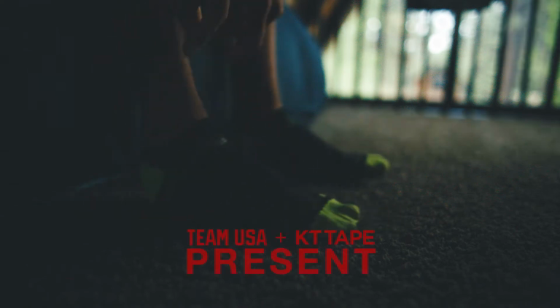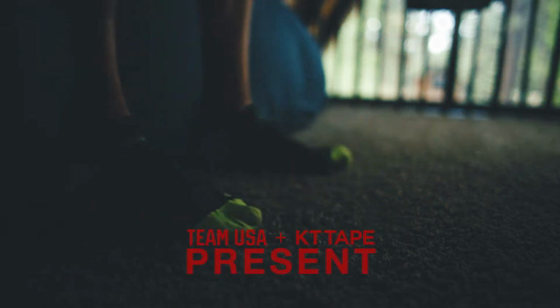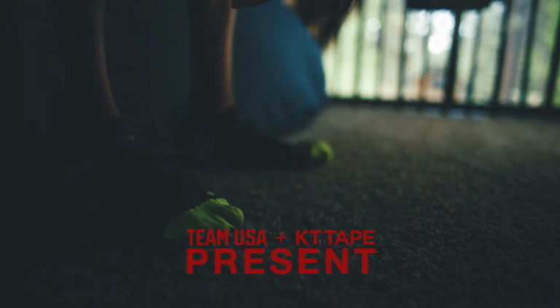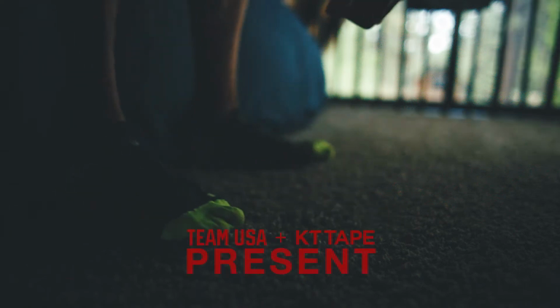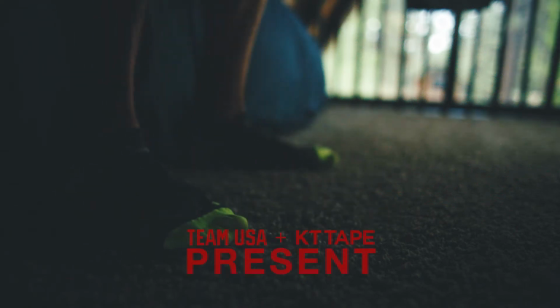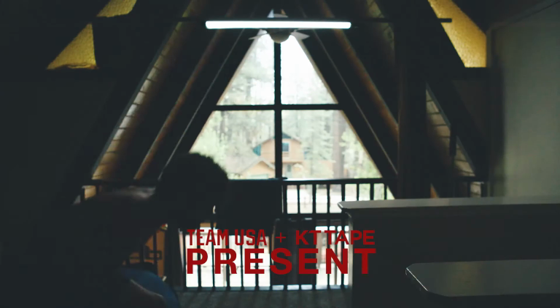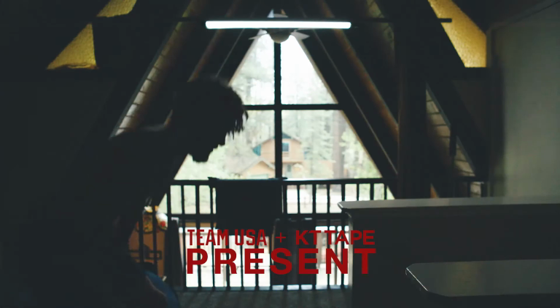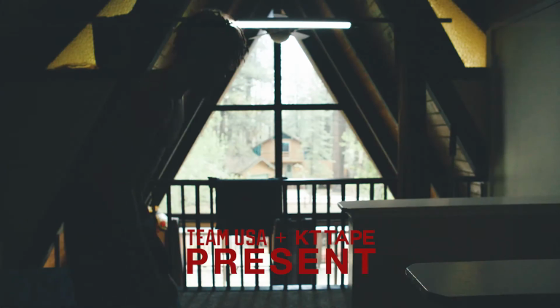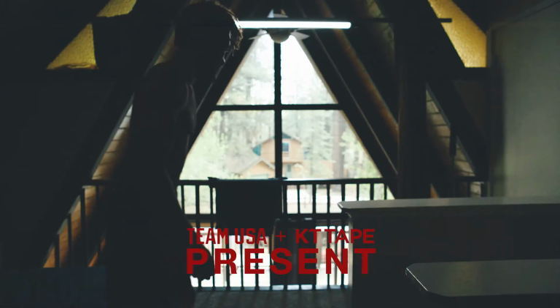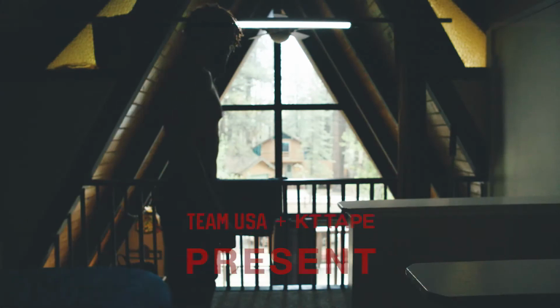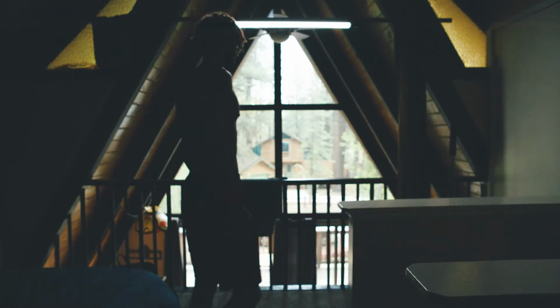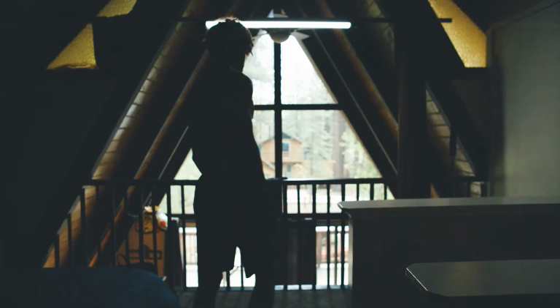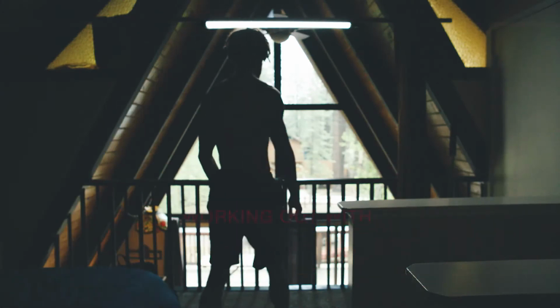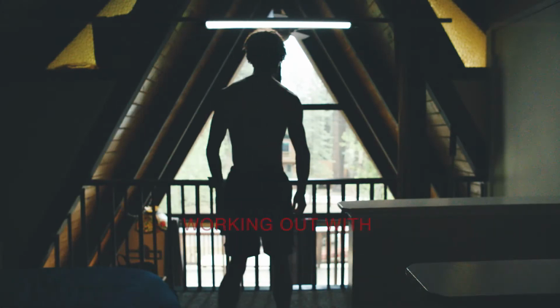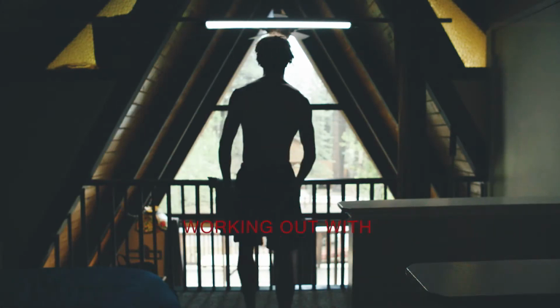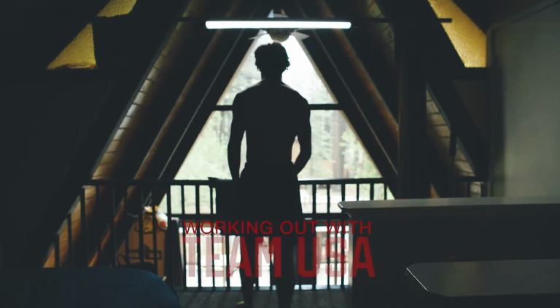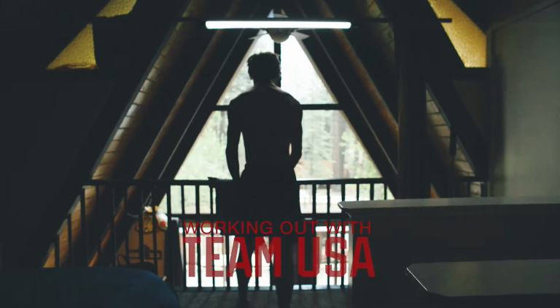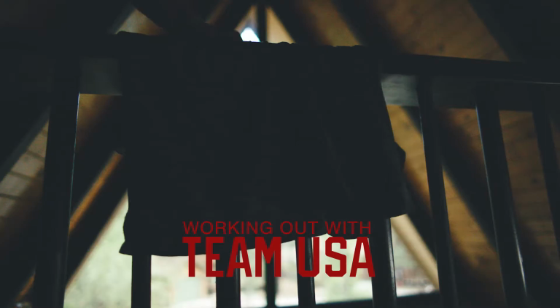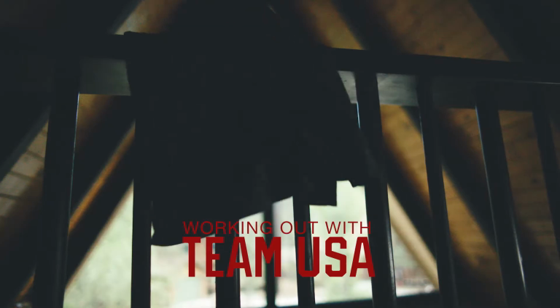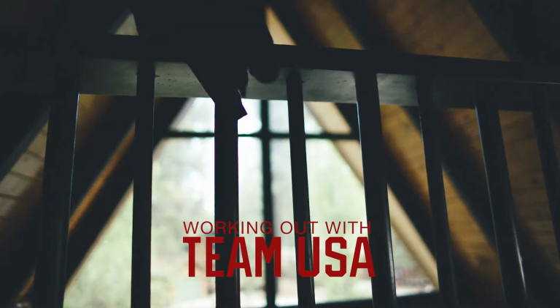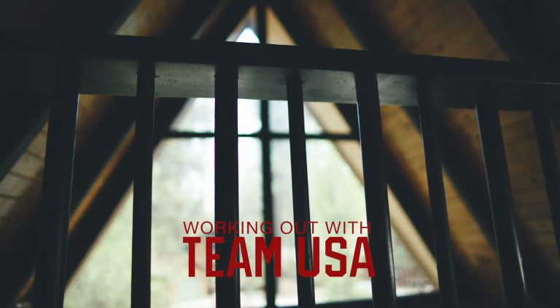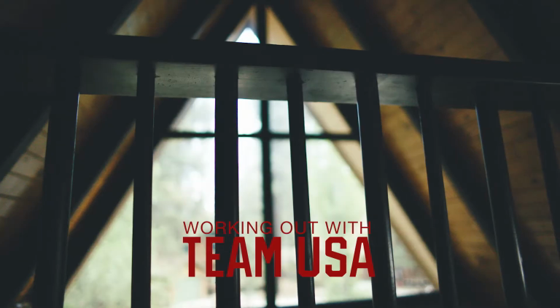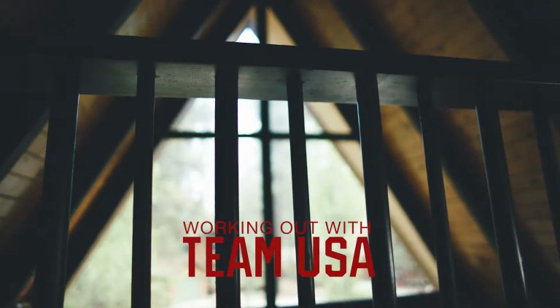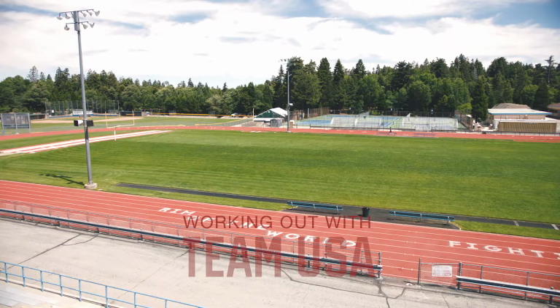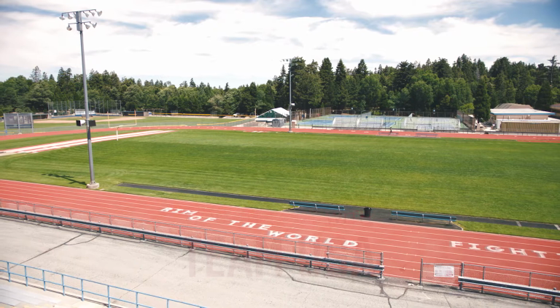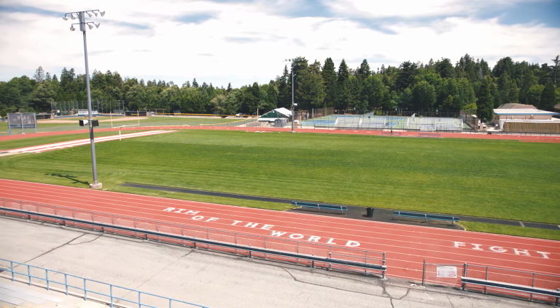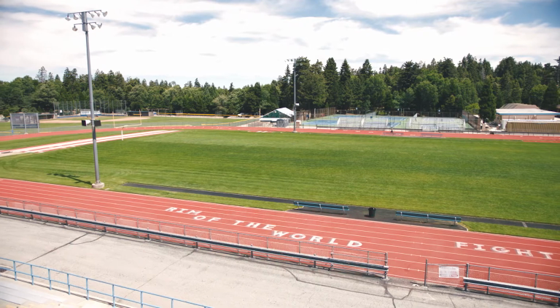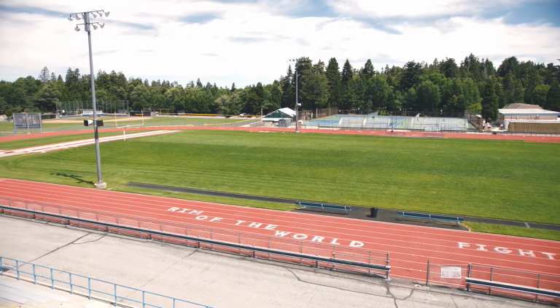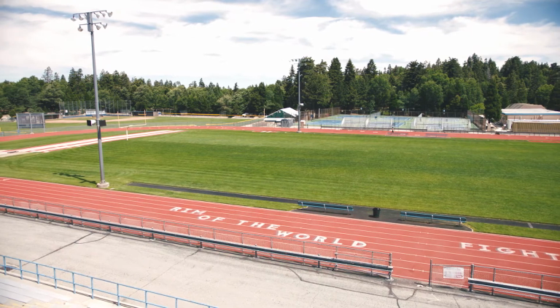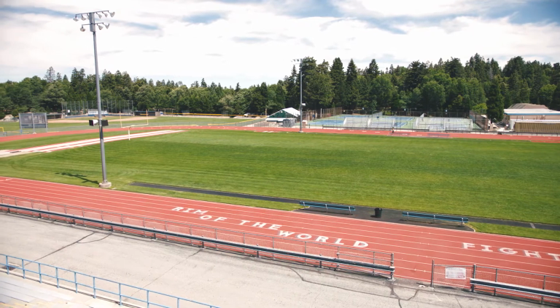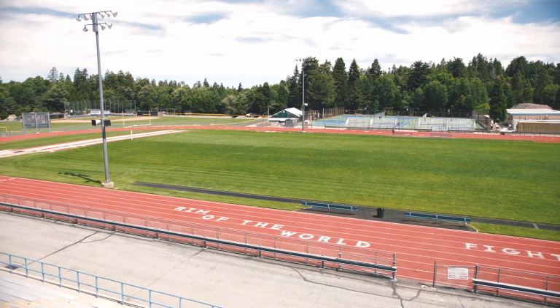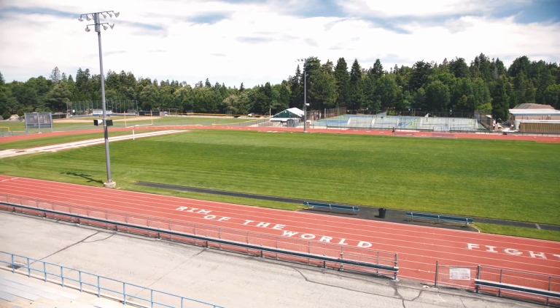On days when we have workouts, get up about 5:15 and head over to the nearest track.